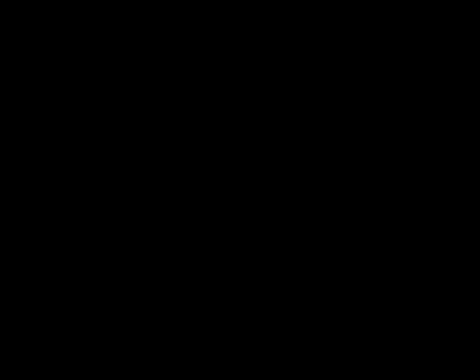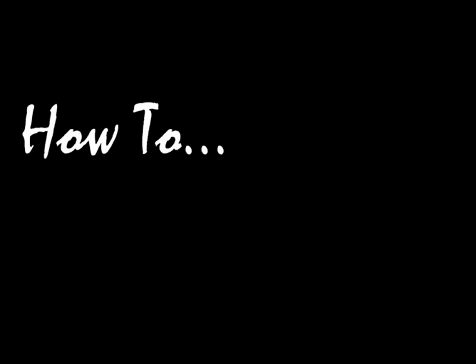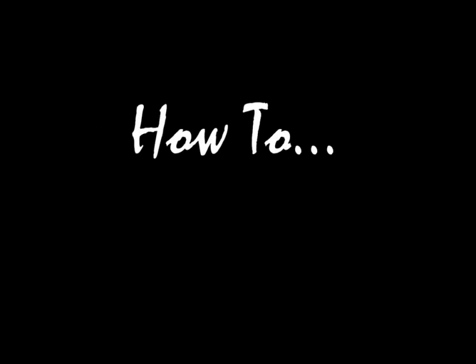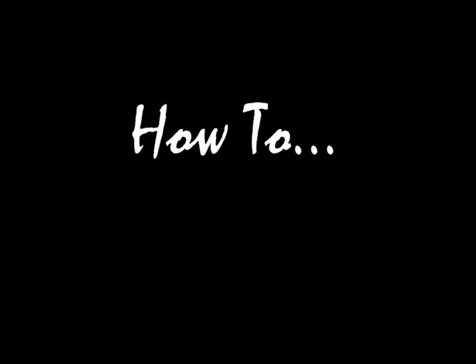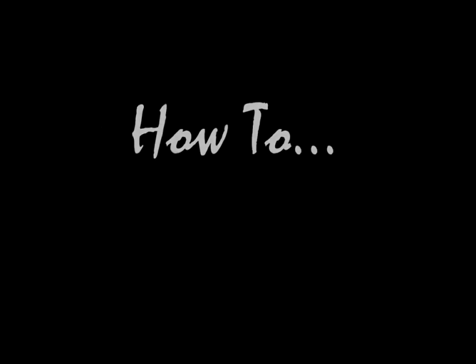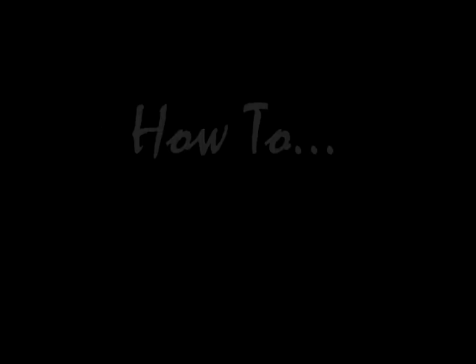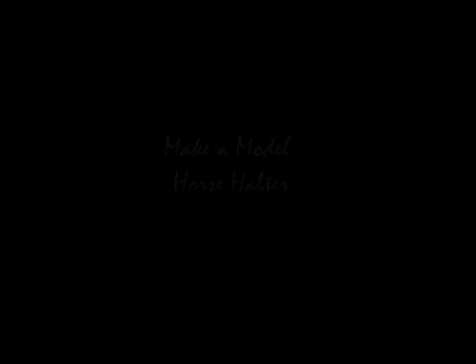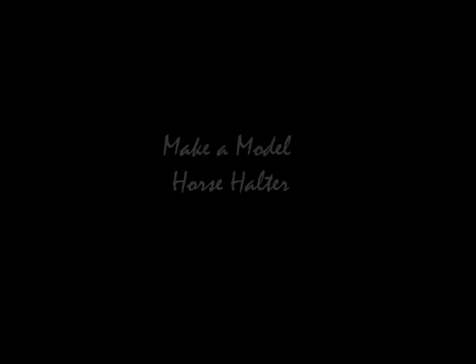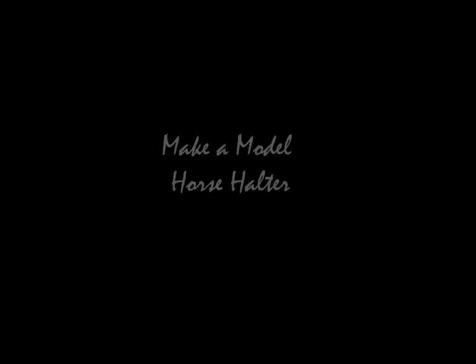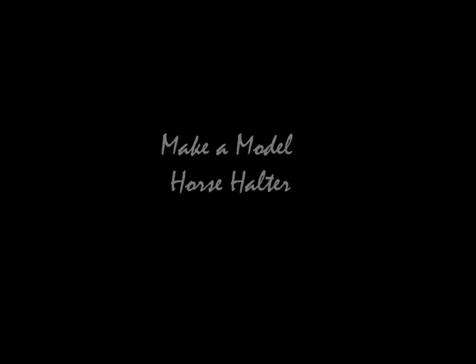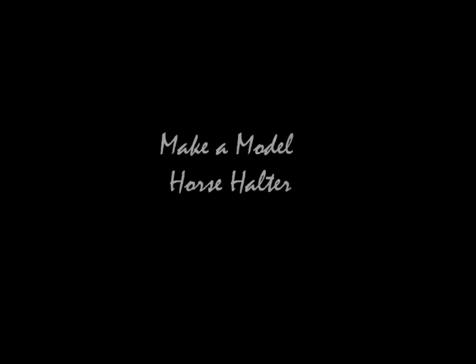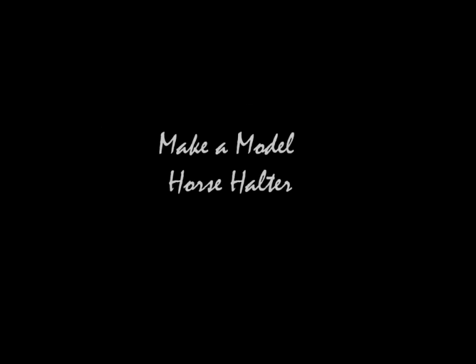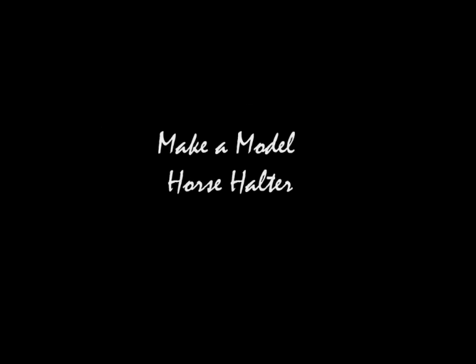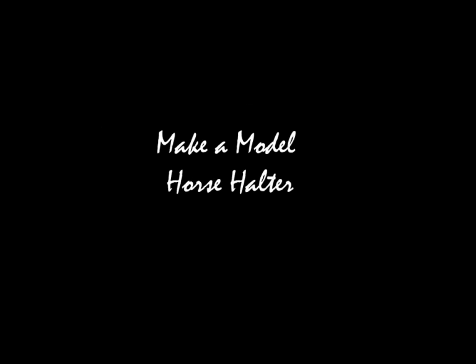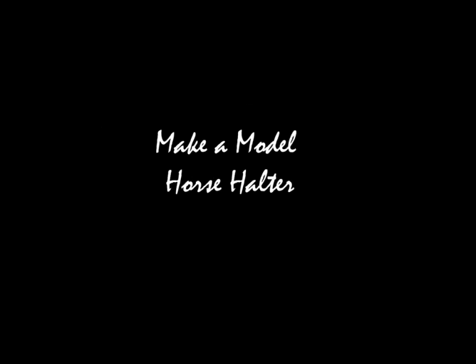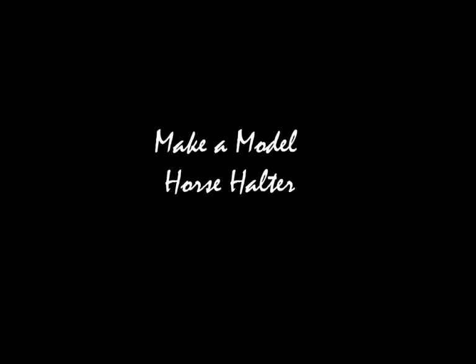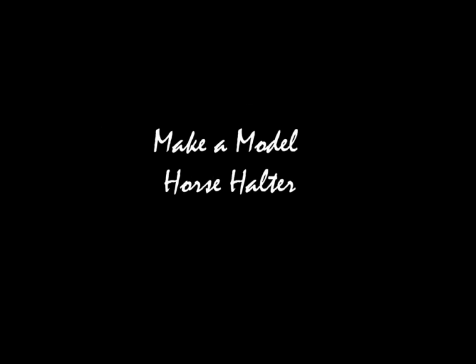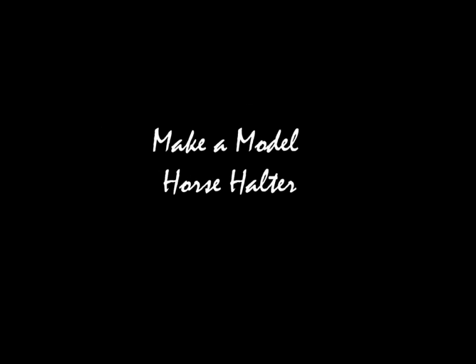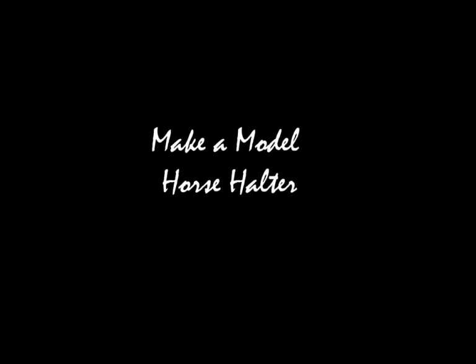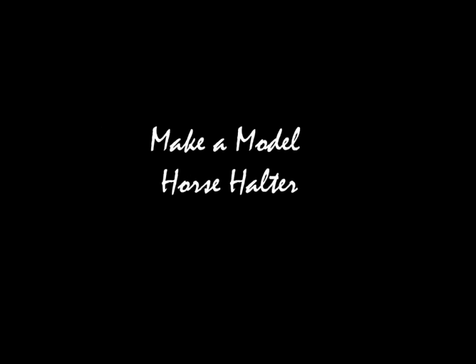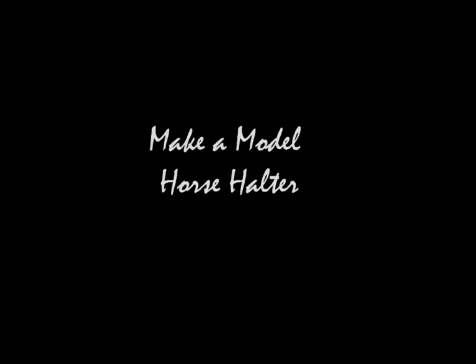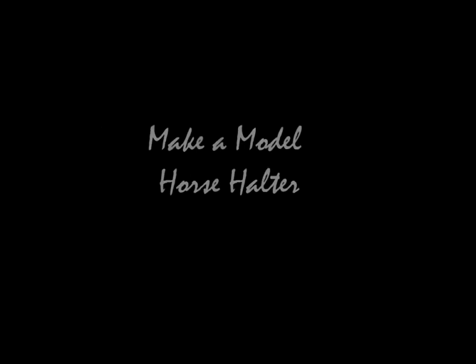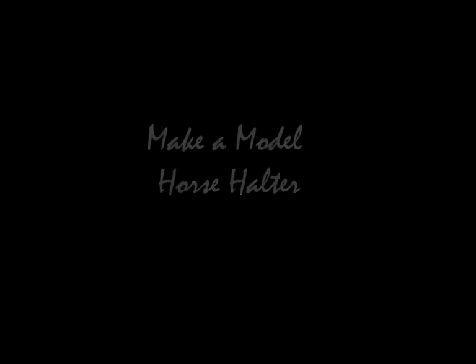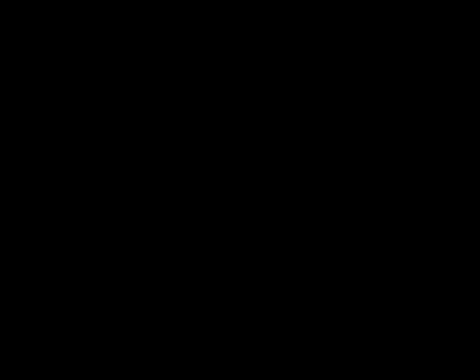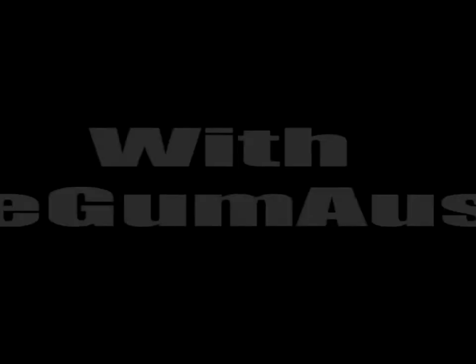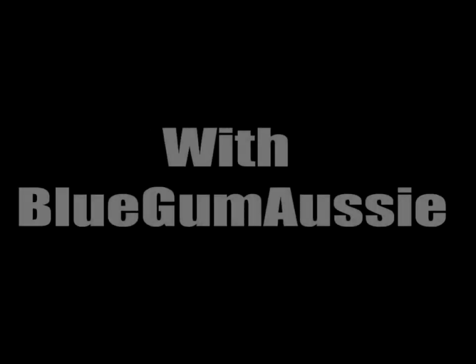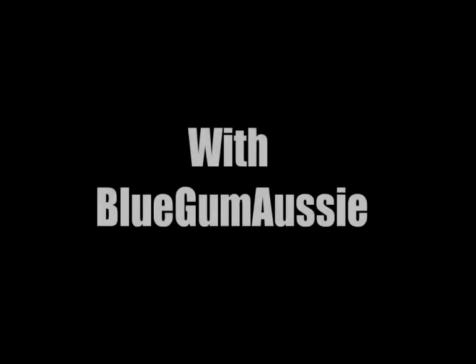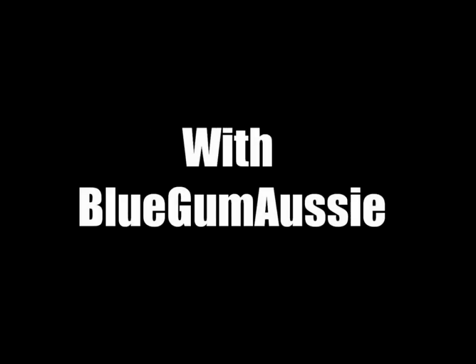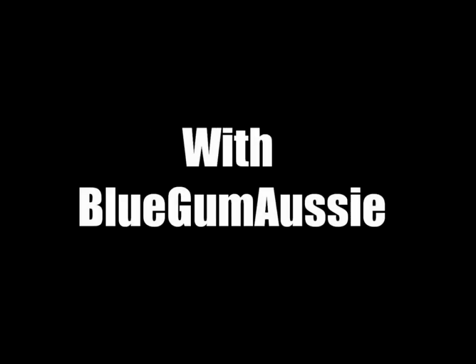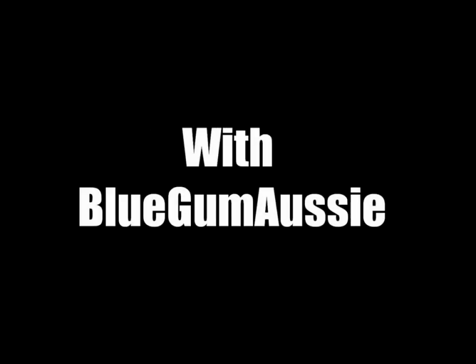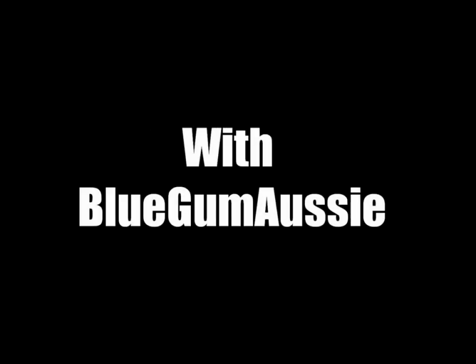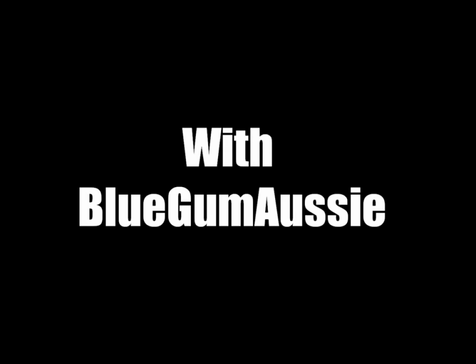Hey guys, so here is a tutorial on how to make a model horse halter.